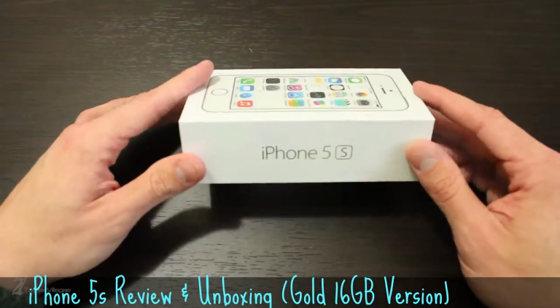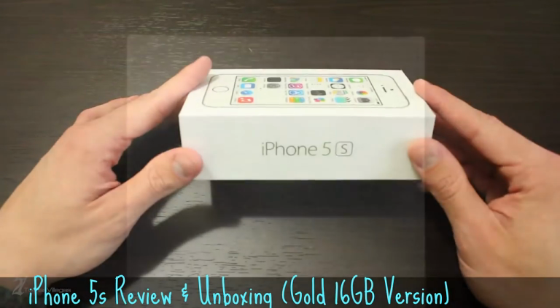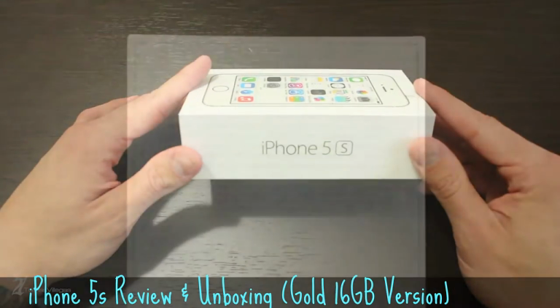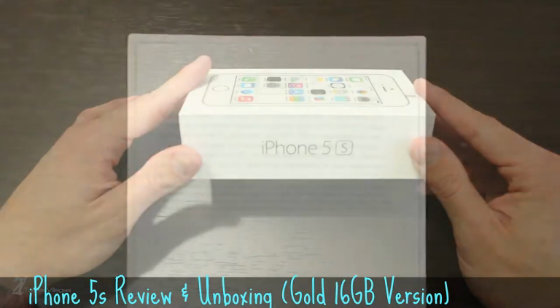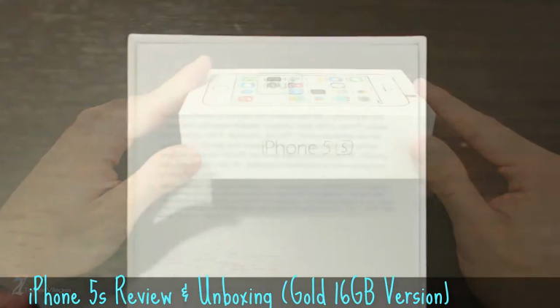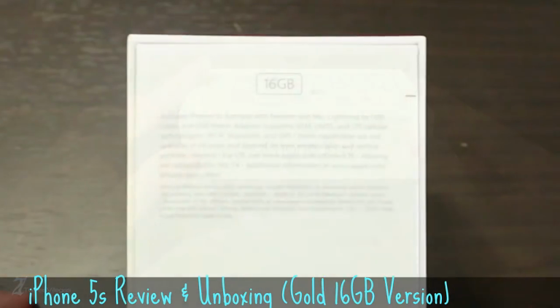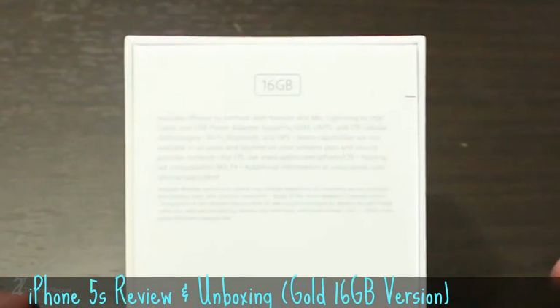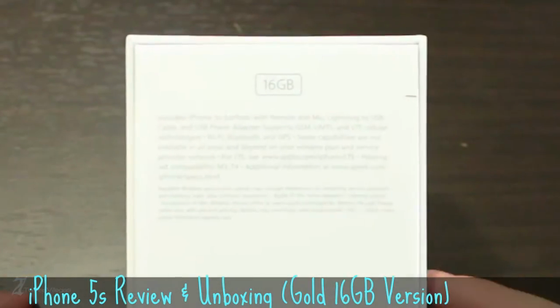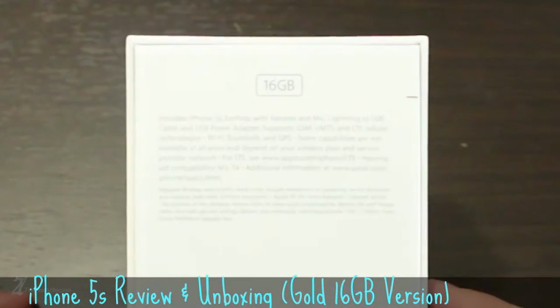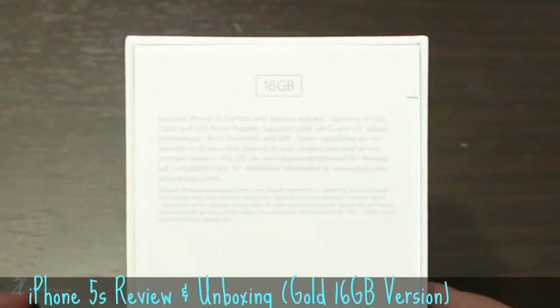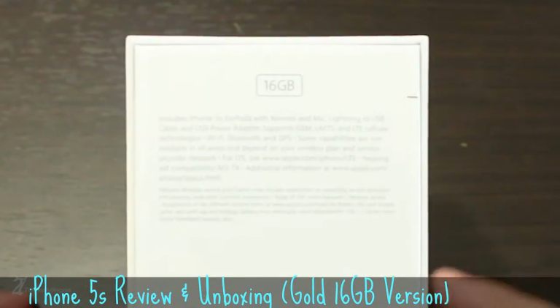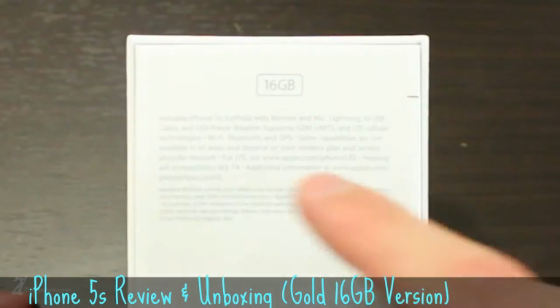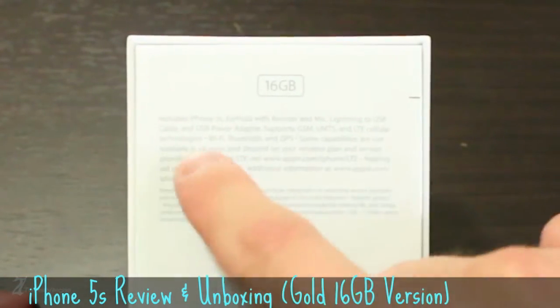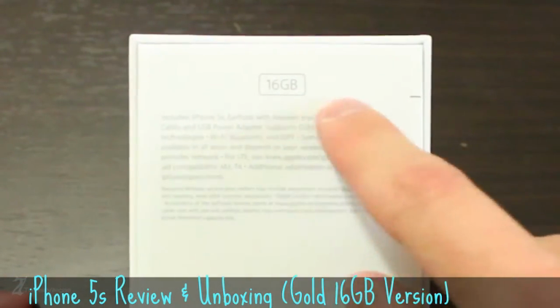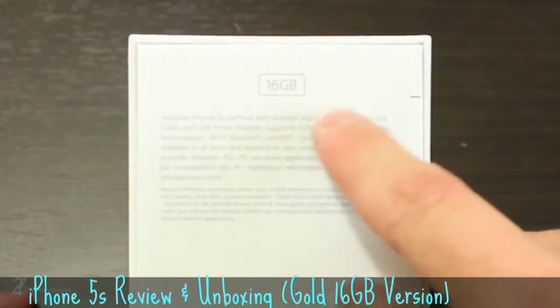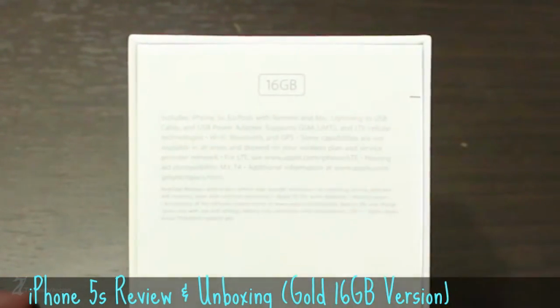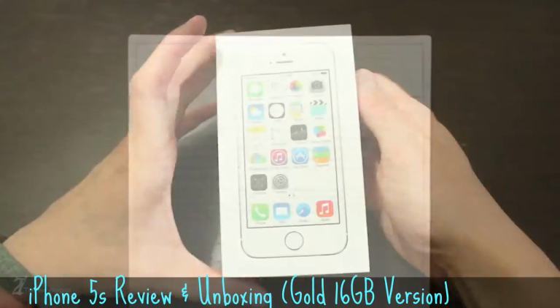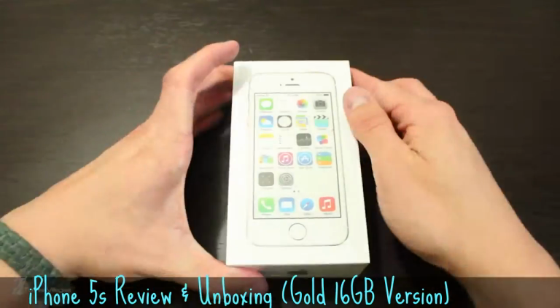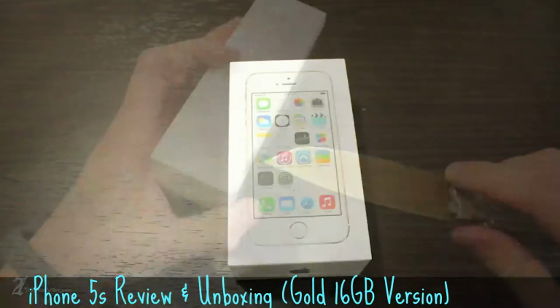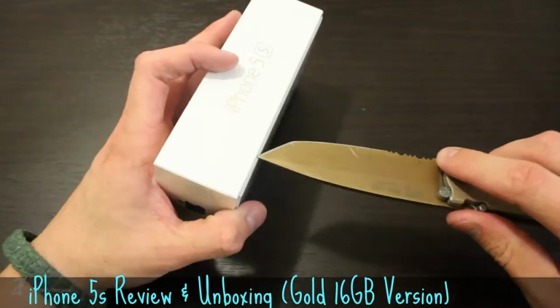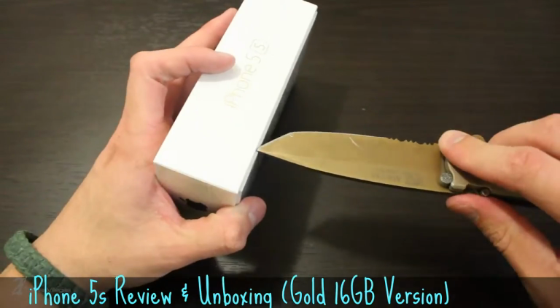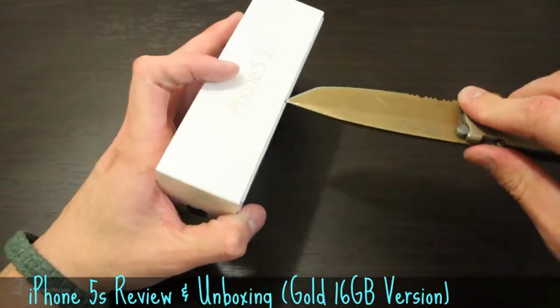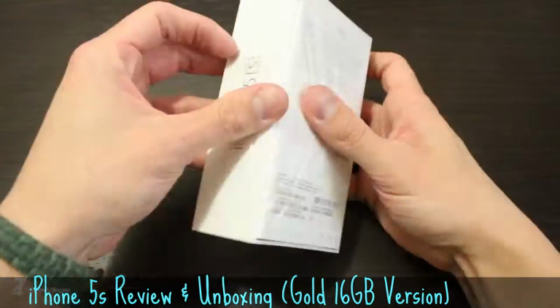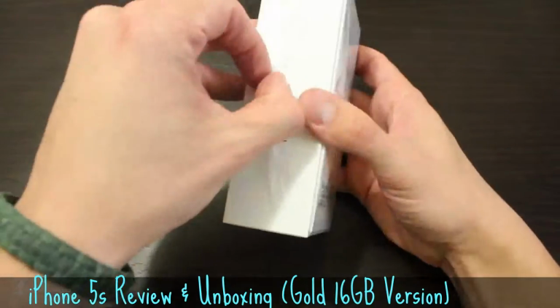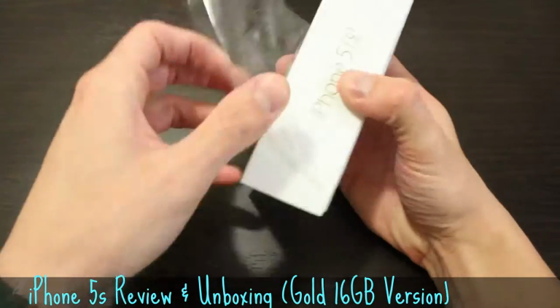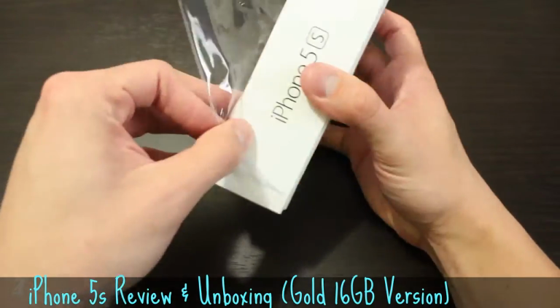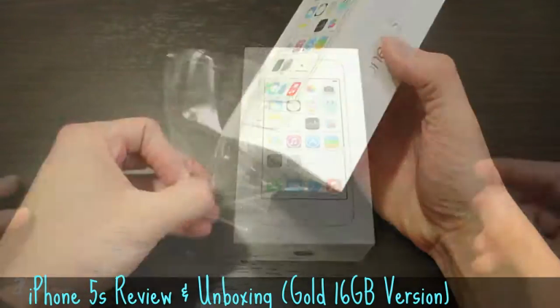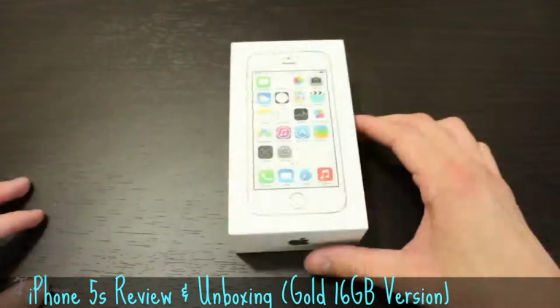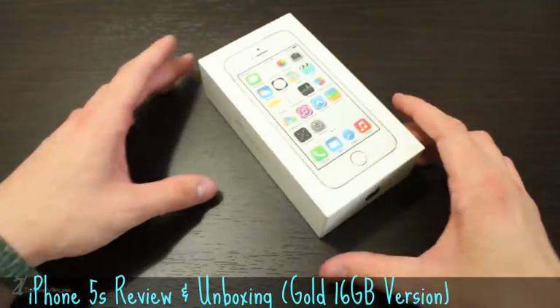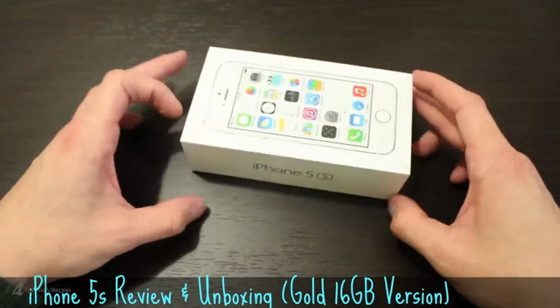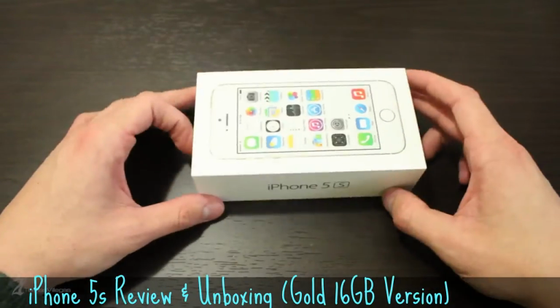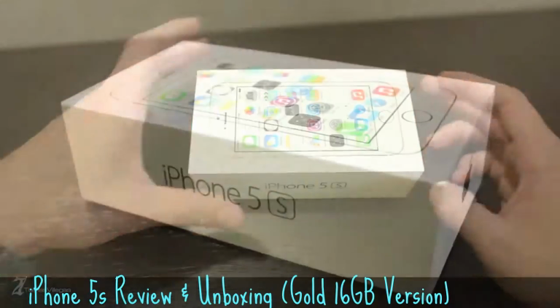Before we begin, you'll notice I decided to go with the 16 gigabyte version. Now that we've taken off the plastic, let's get to the device itself.